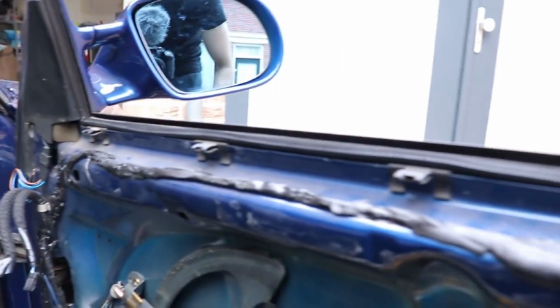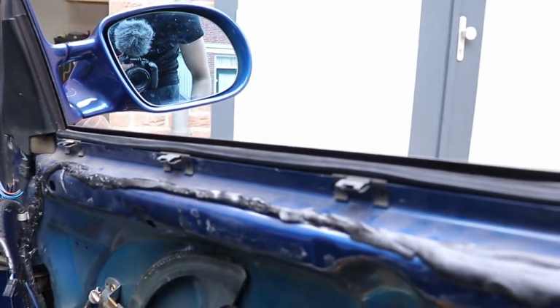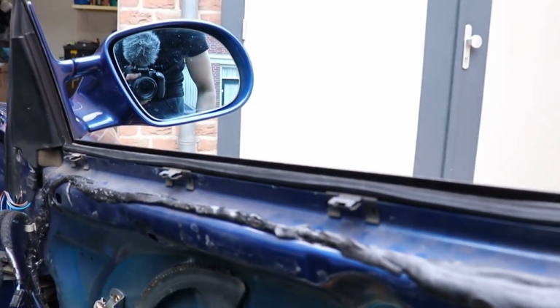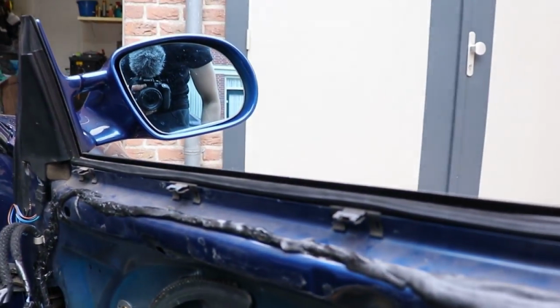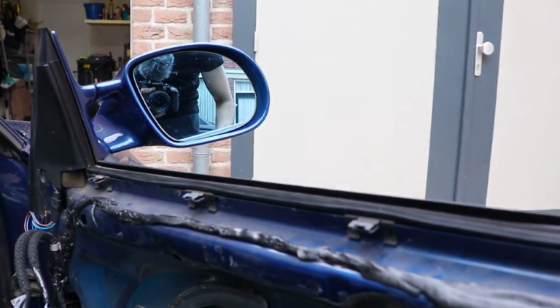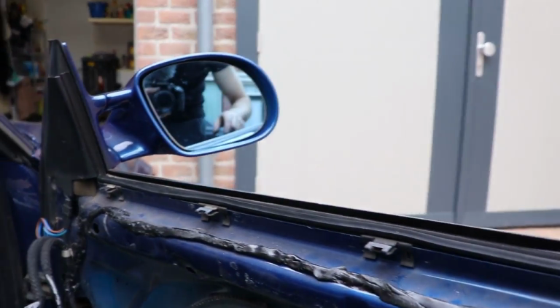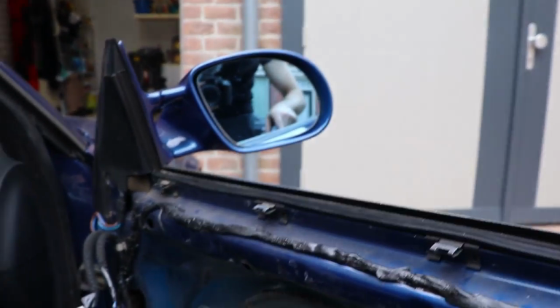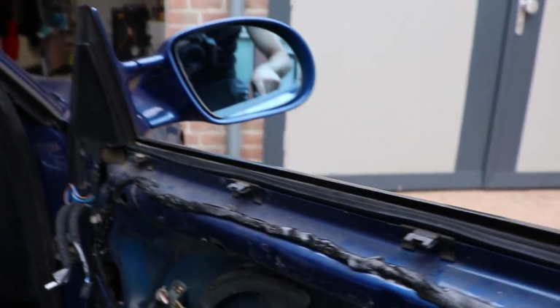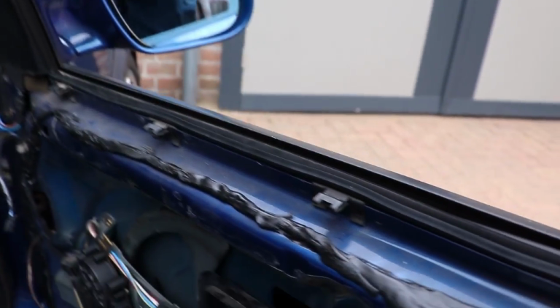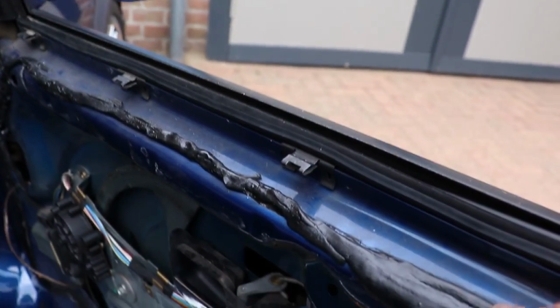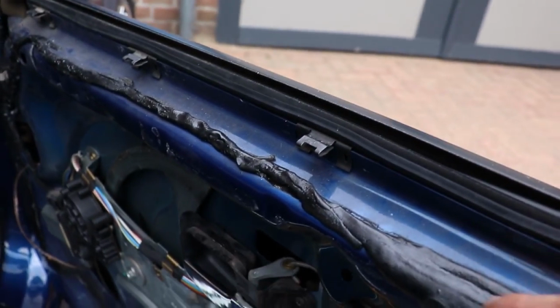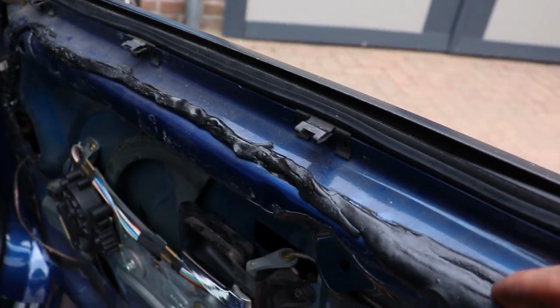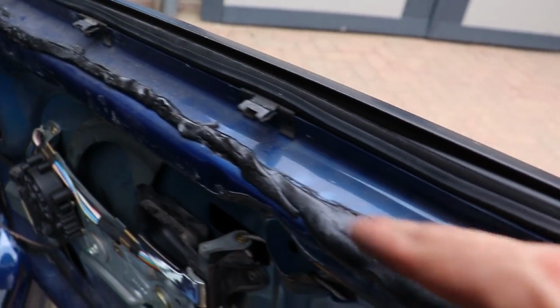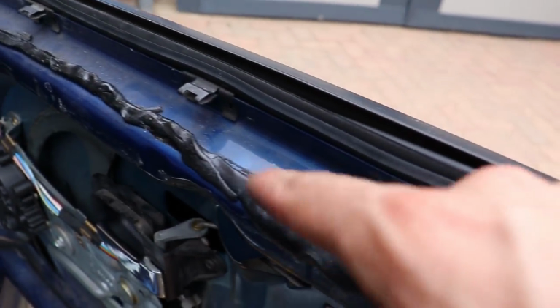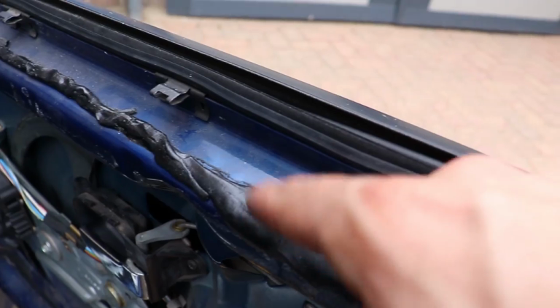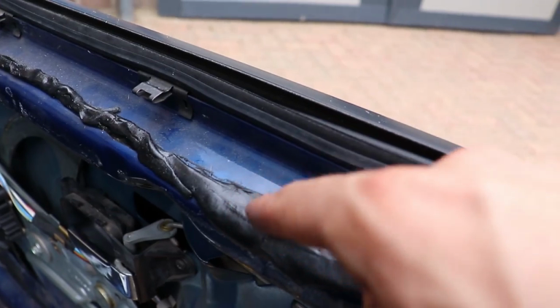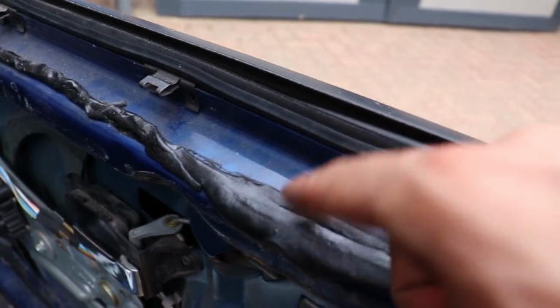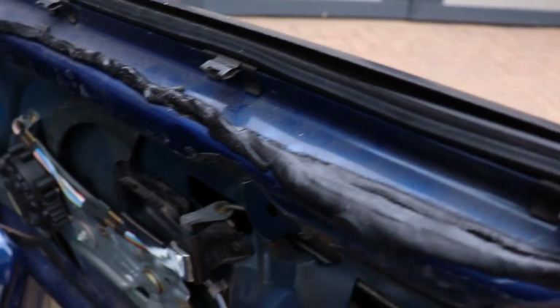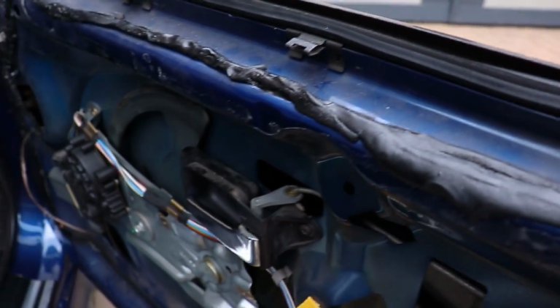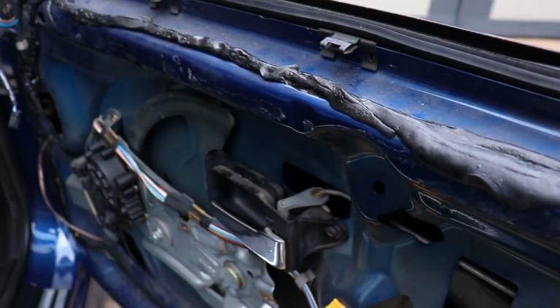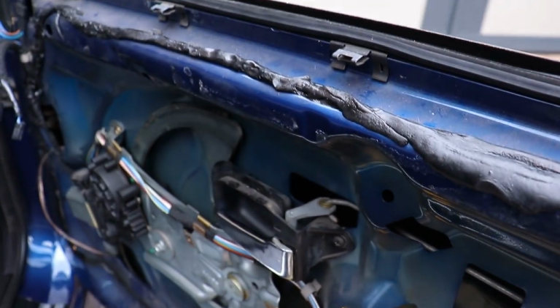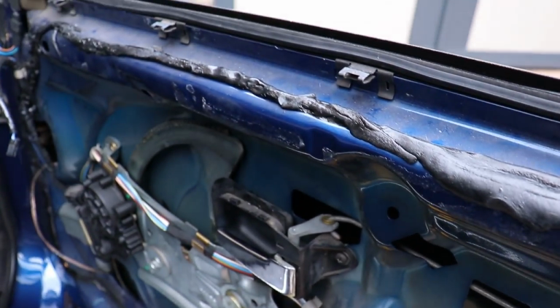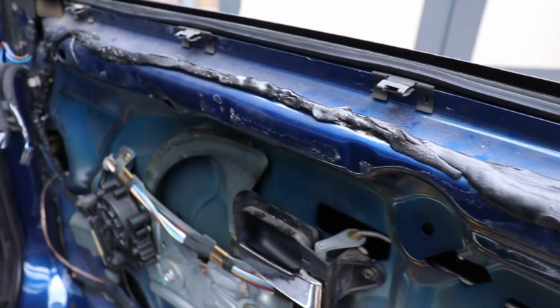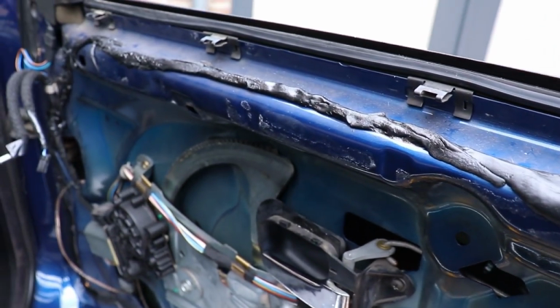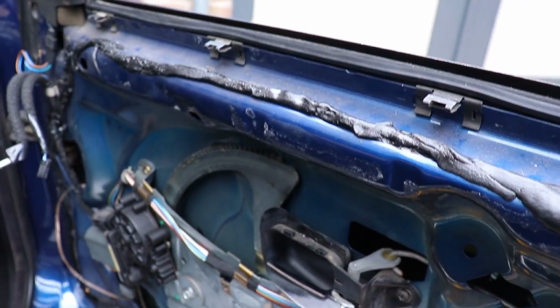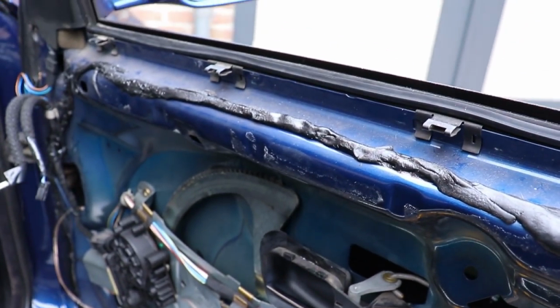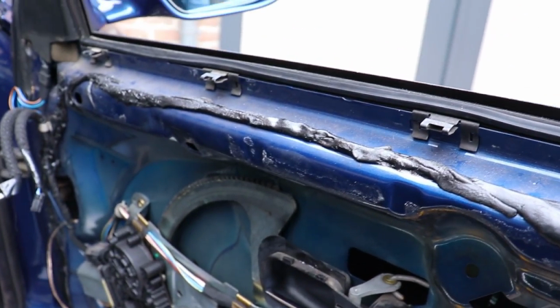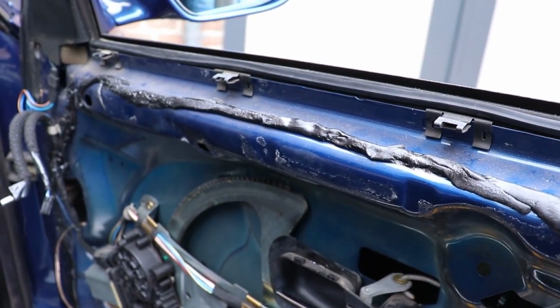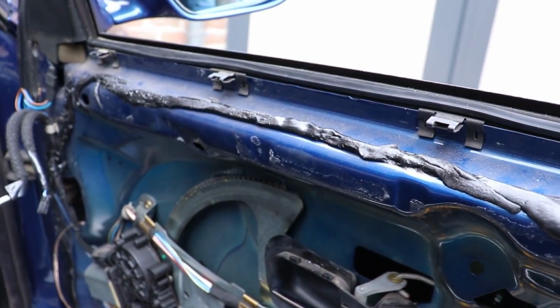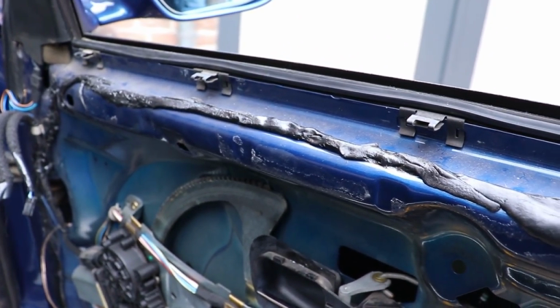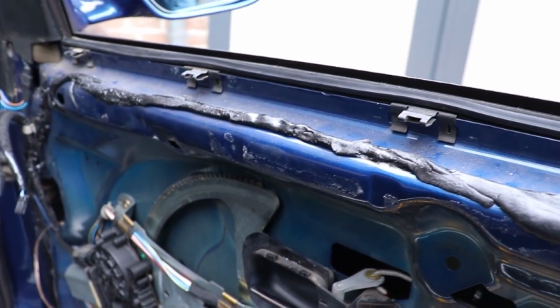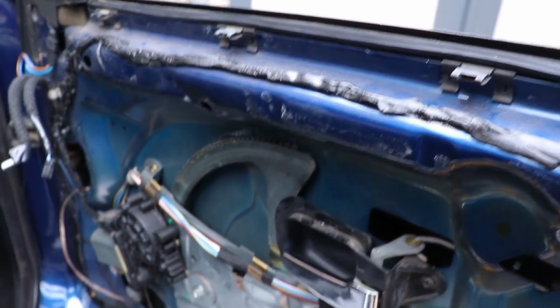I still need to remove this gunky stuff from the other side, so yeah, fine.